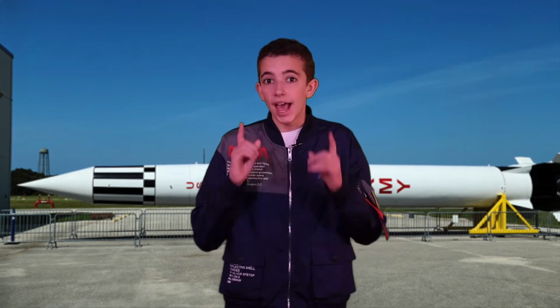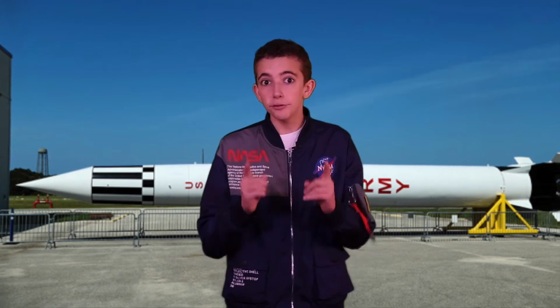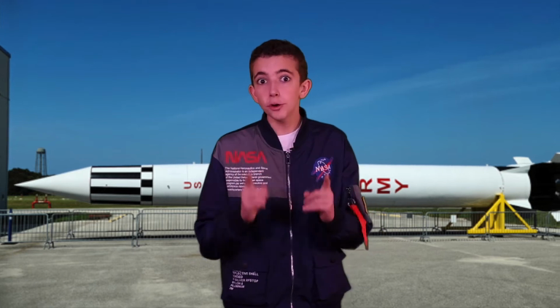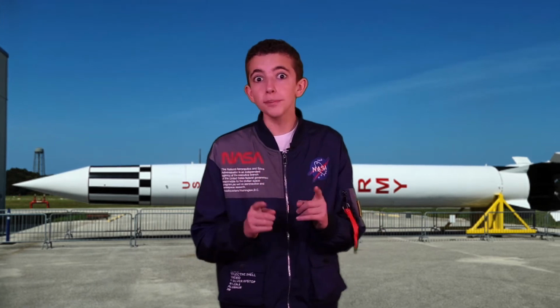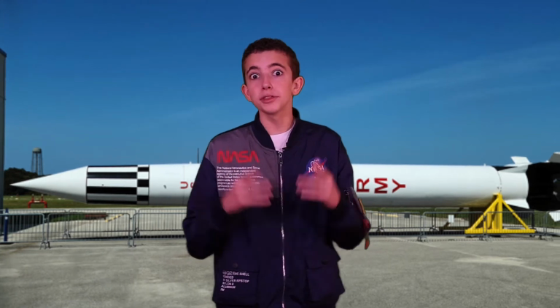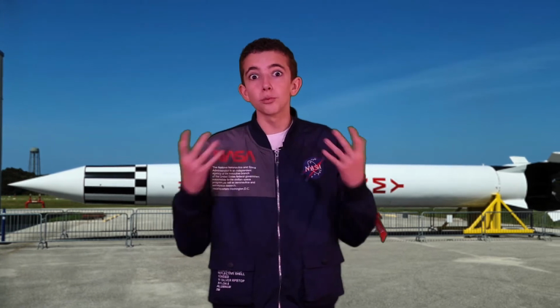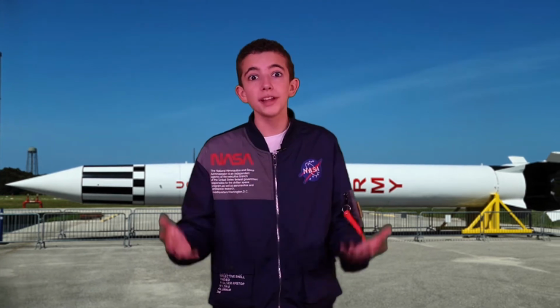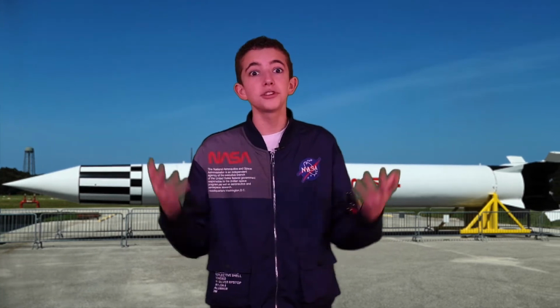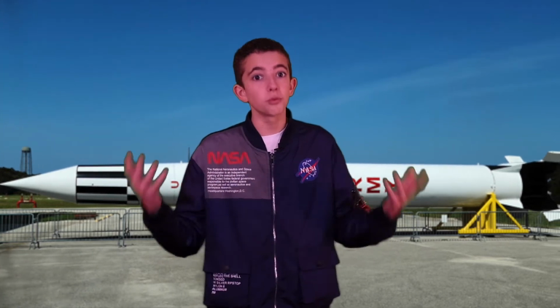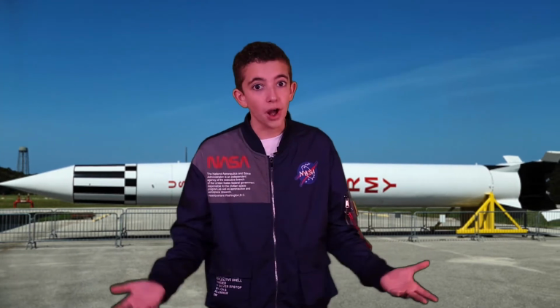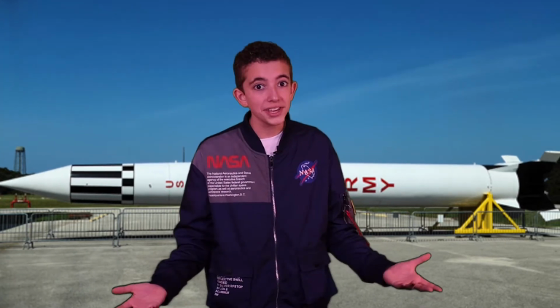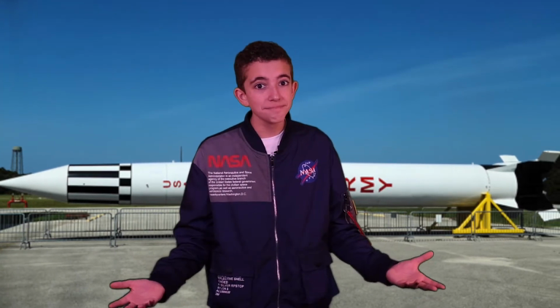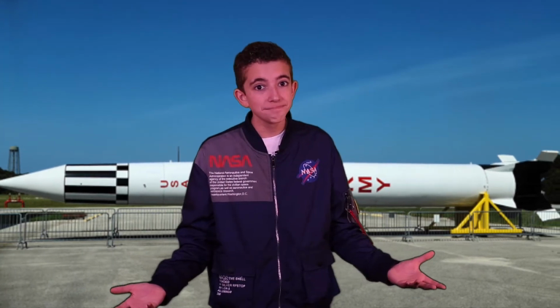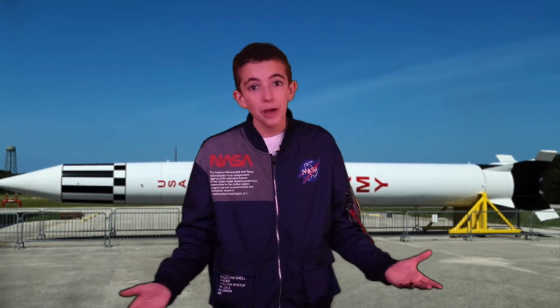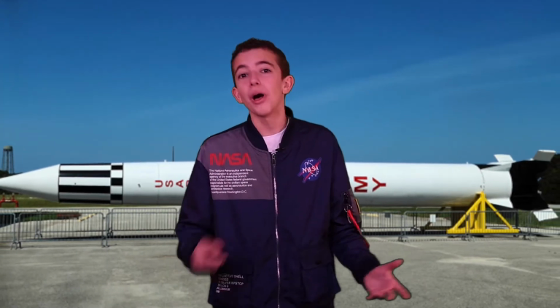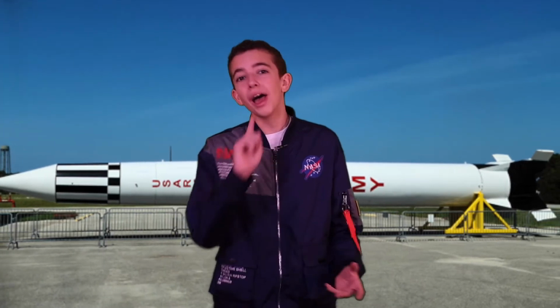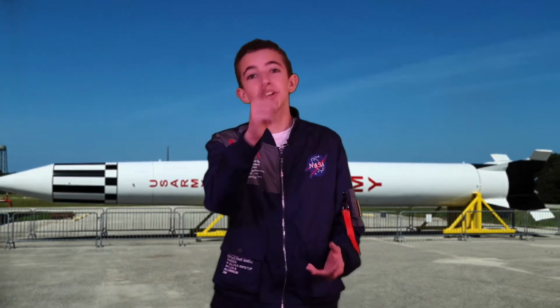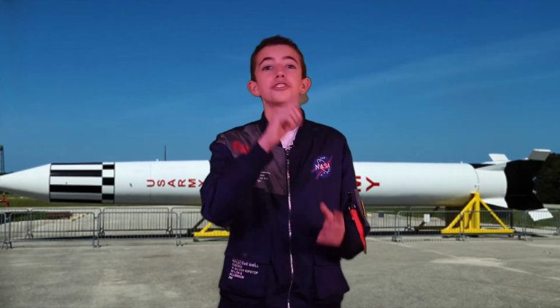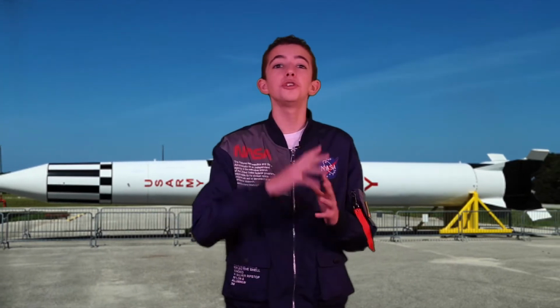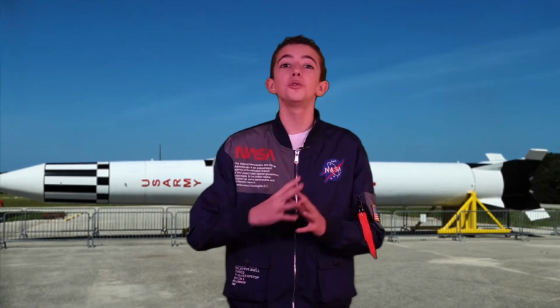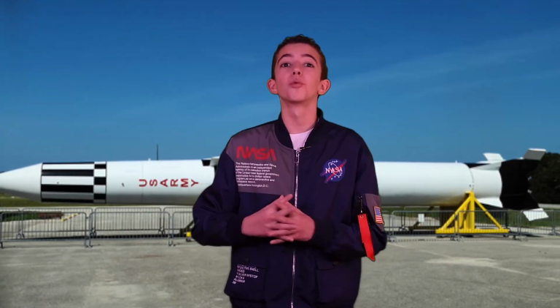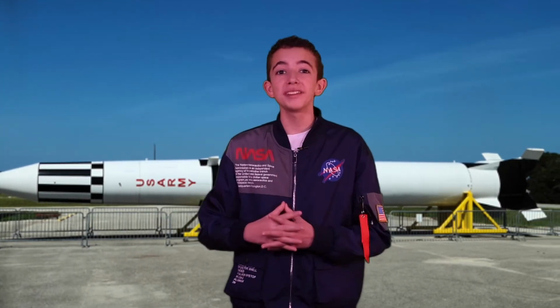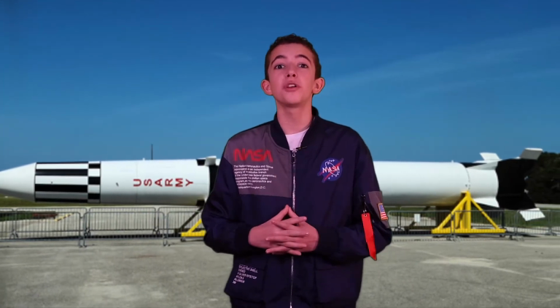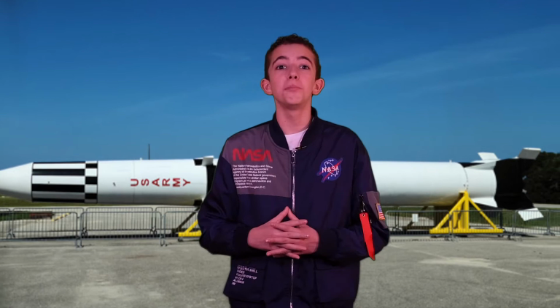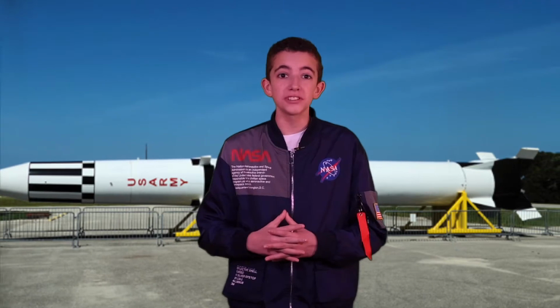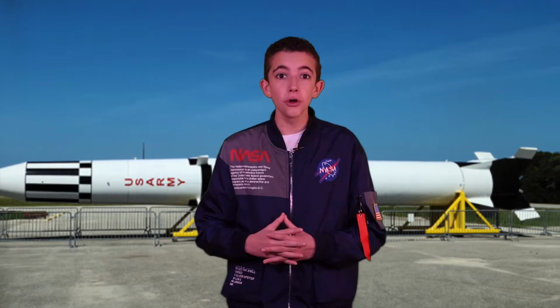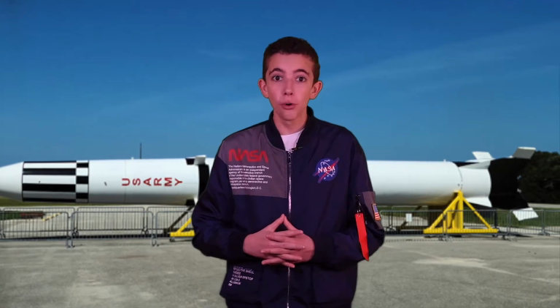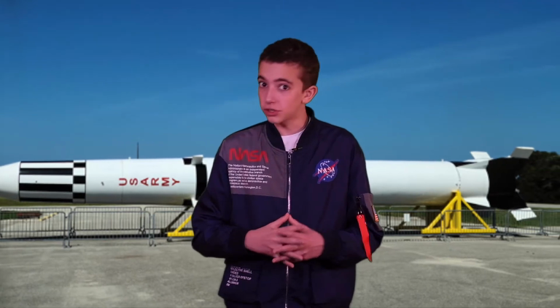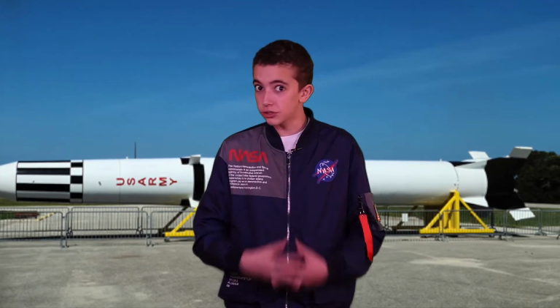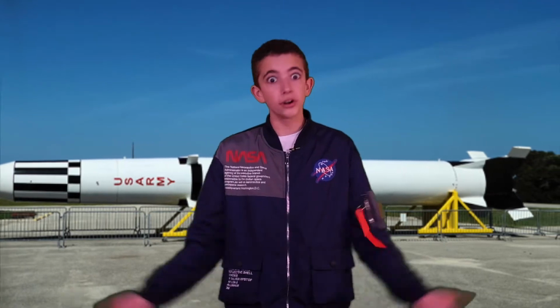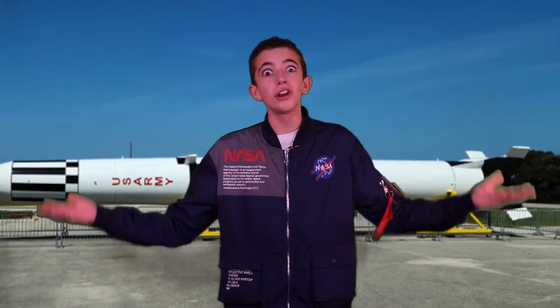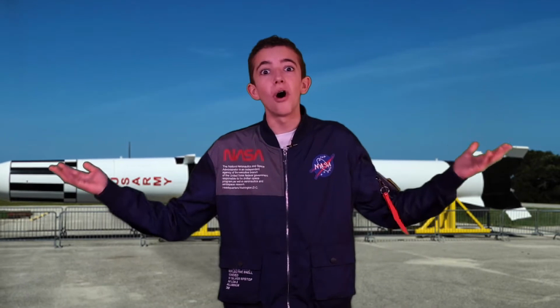Have you heard about the Redstone rocket? I'm going to show you the Redstone Missile, which started it all.